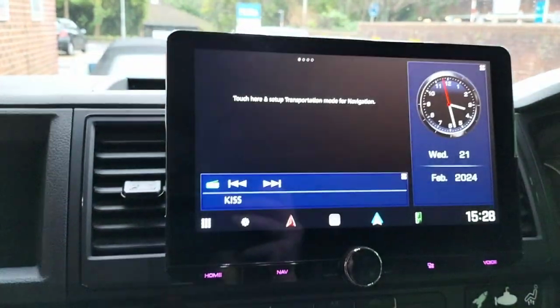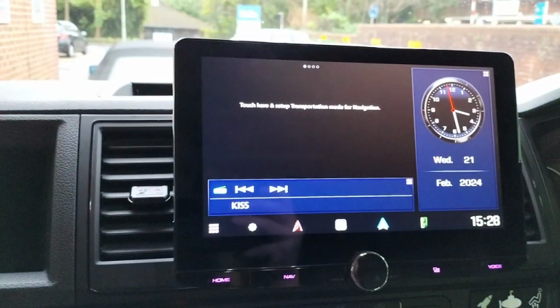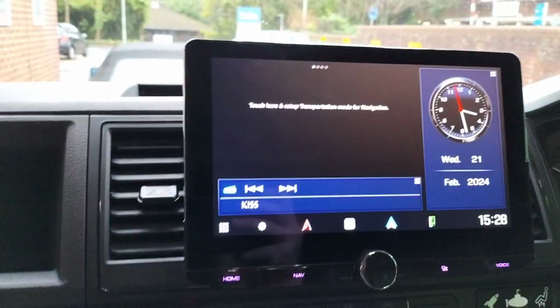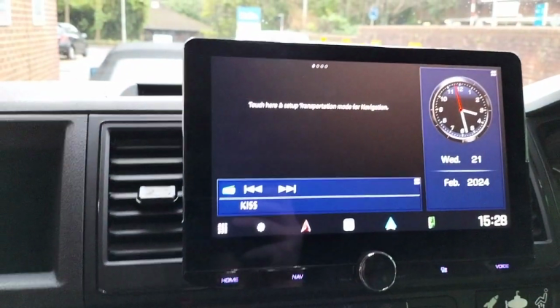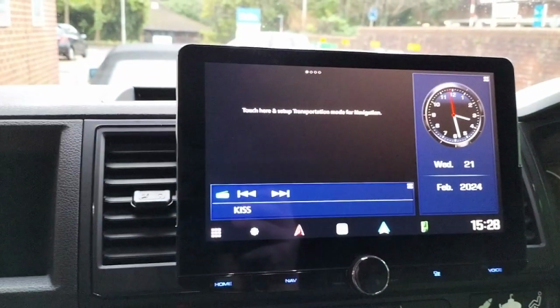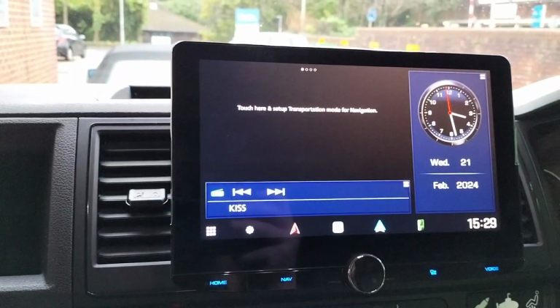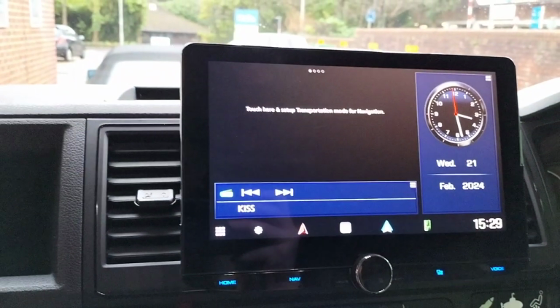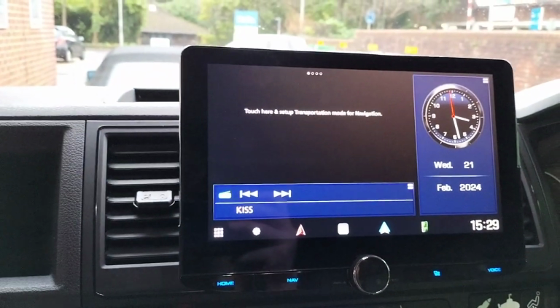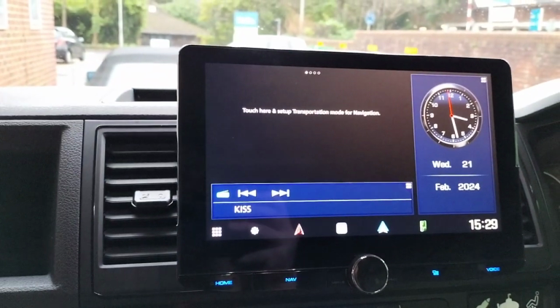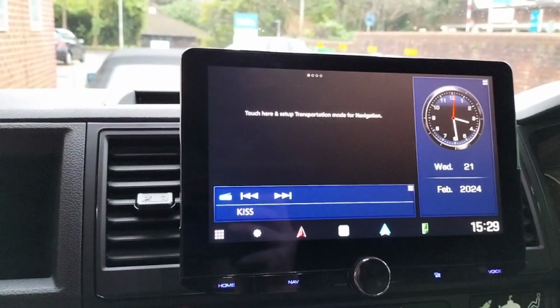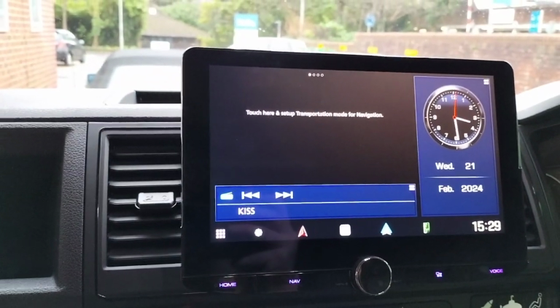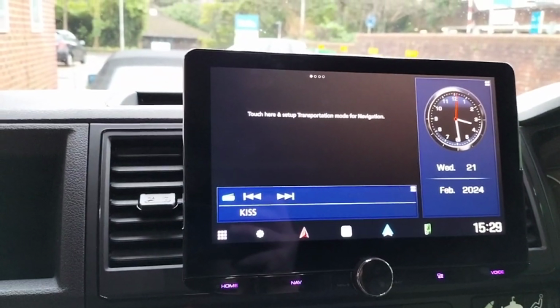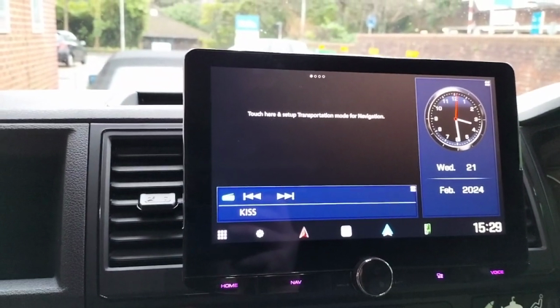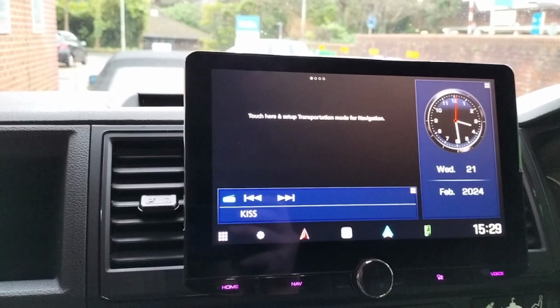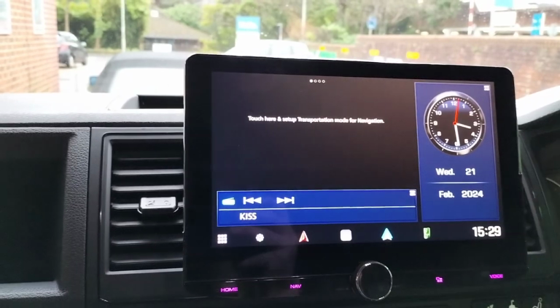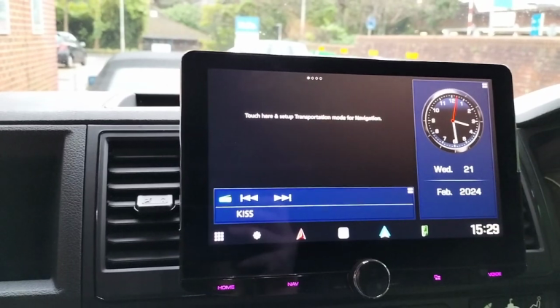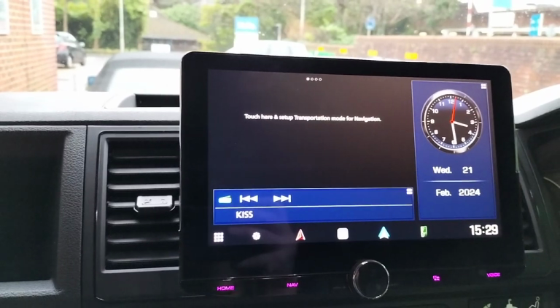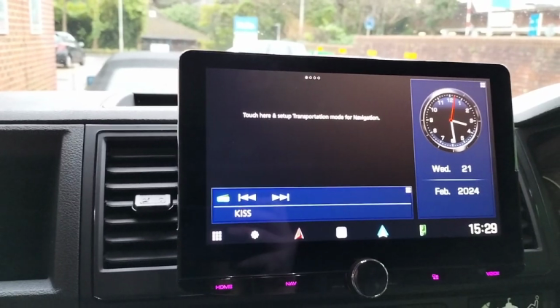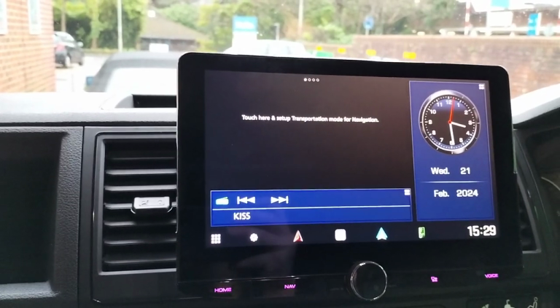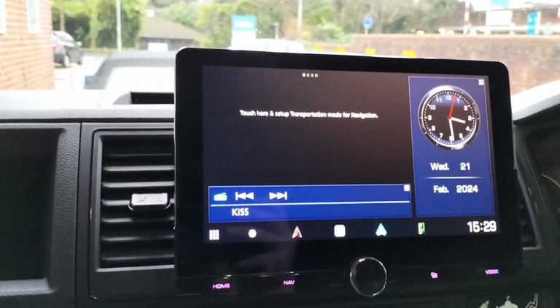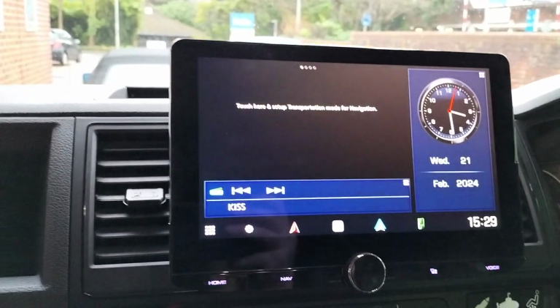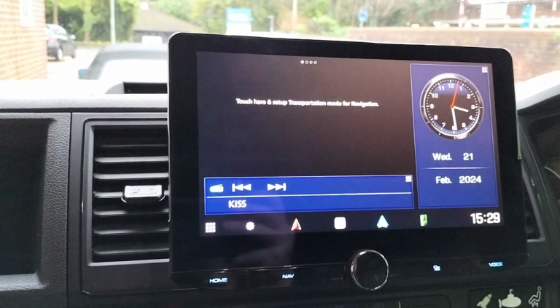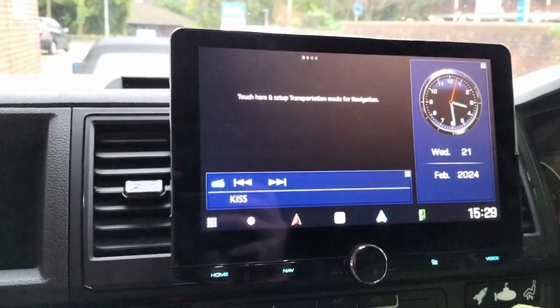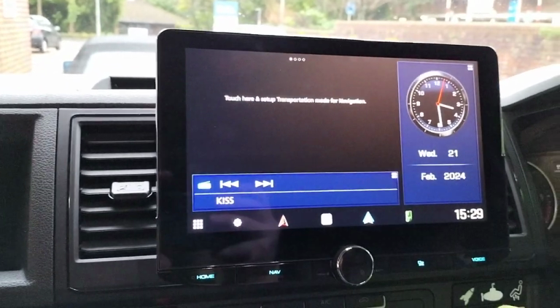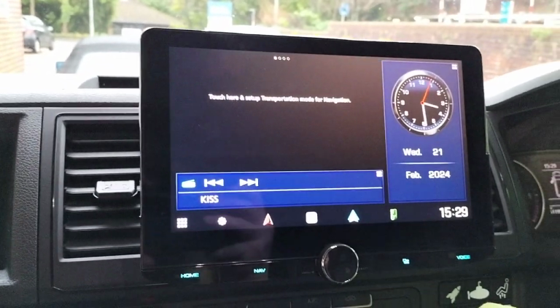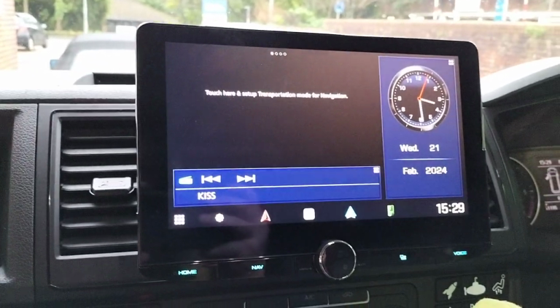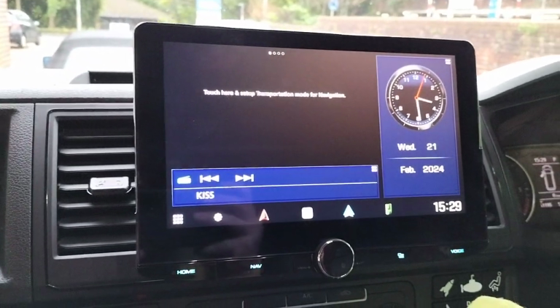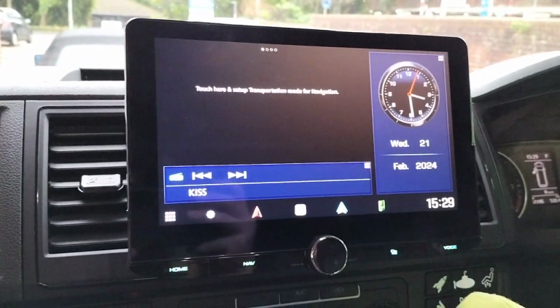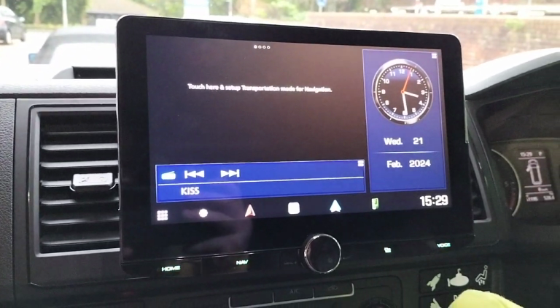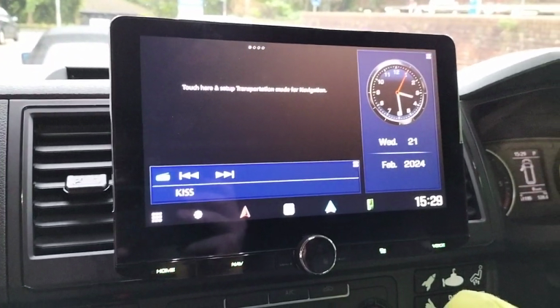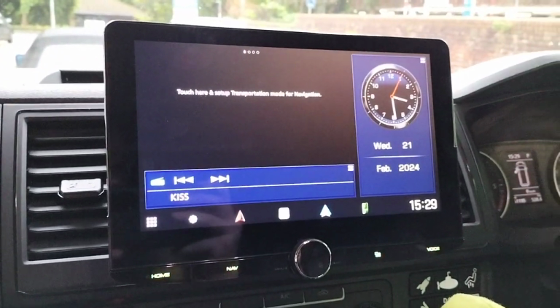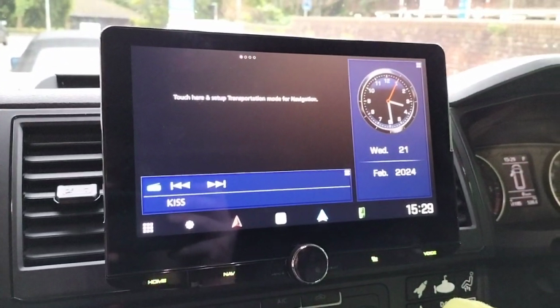Obviously it does all your navigation and everything, all built in, all integrated. Lovely bit of kit.